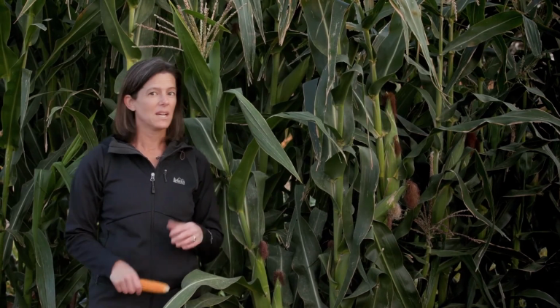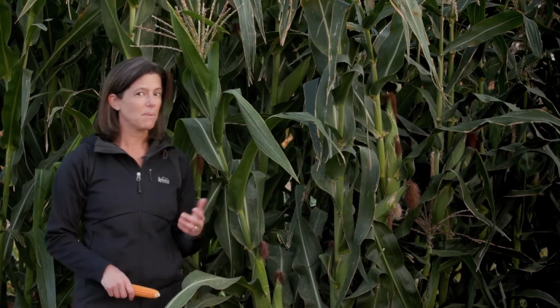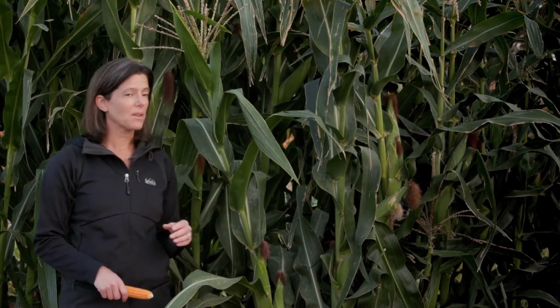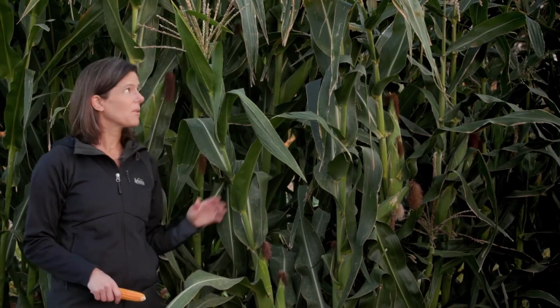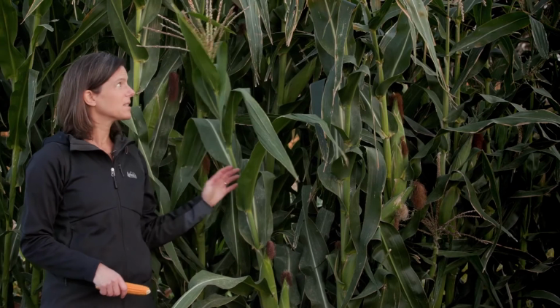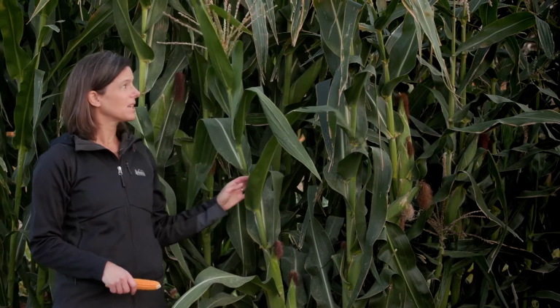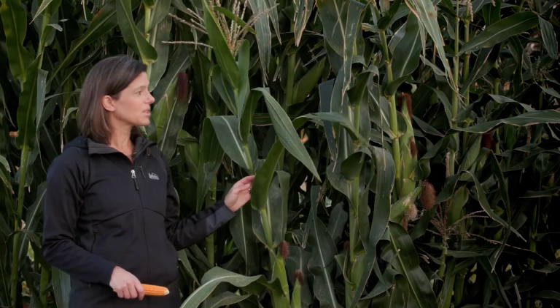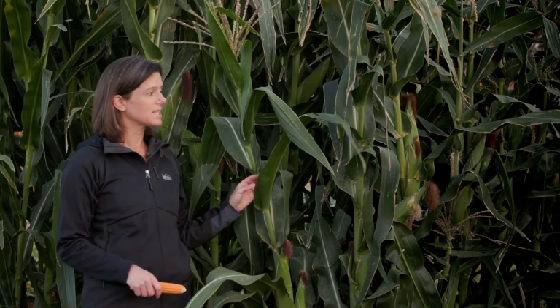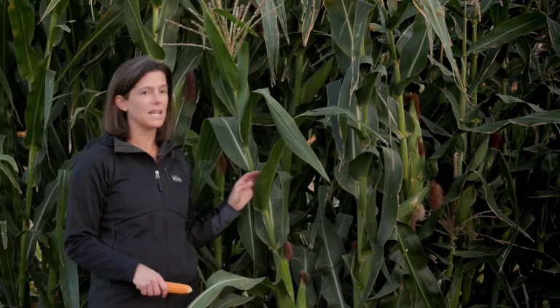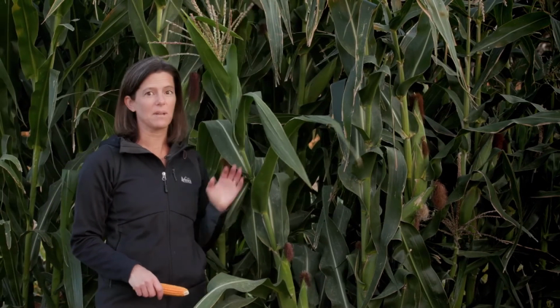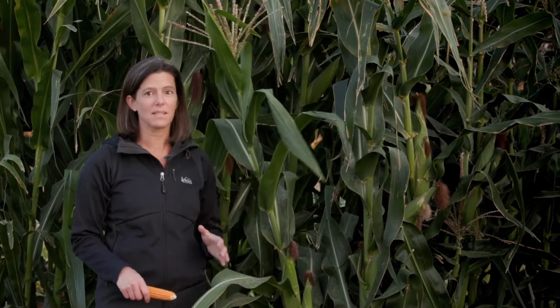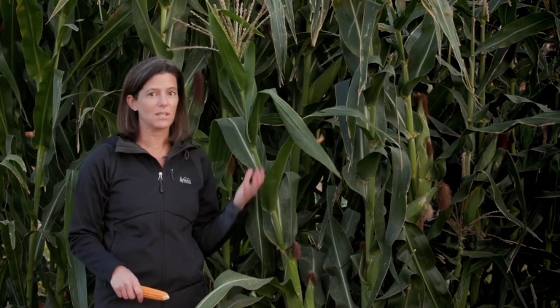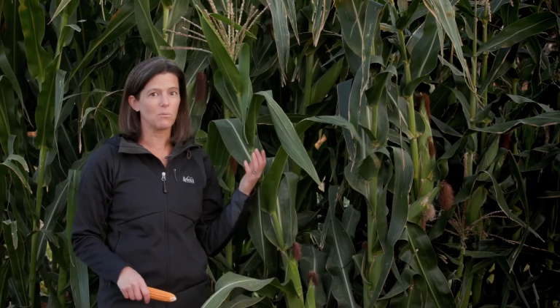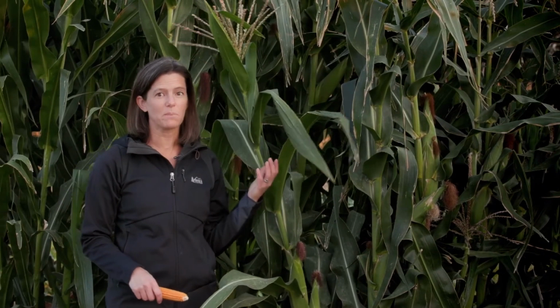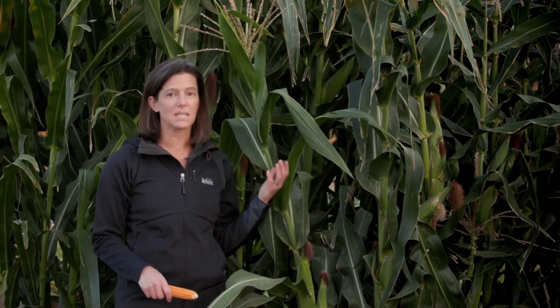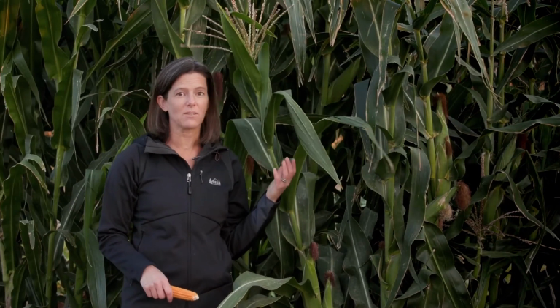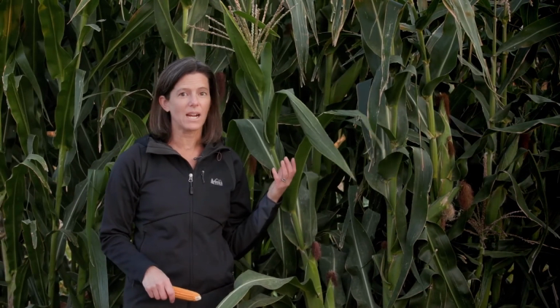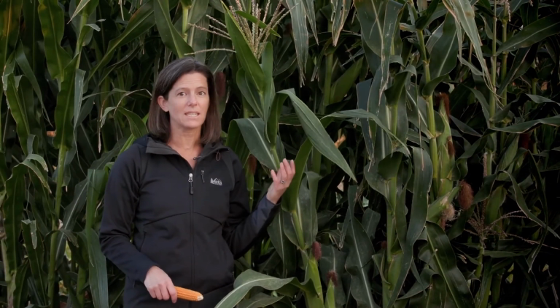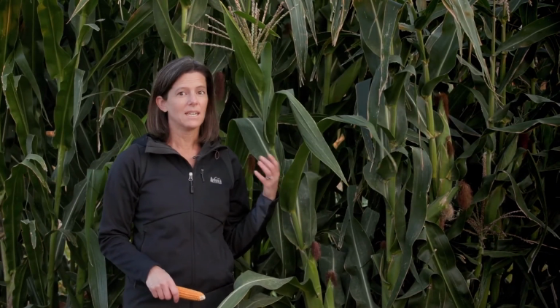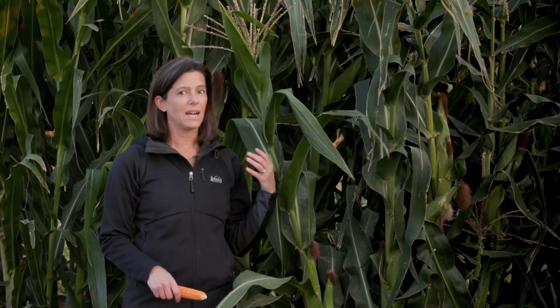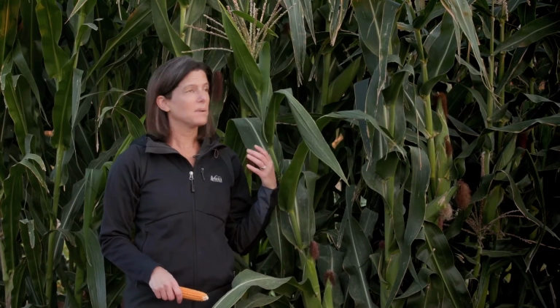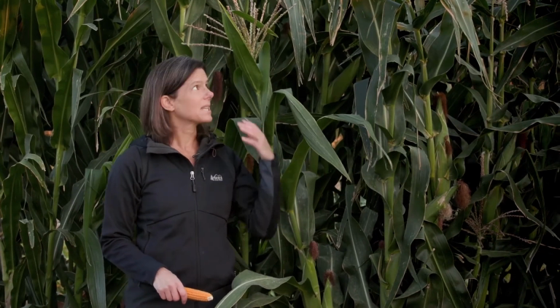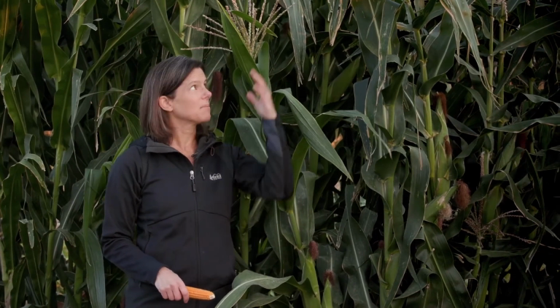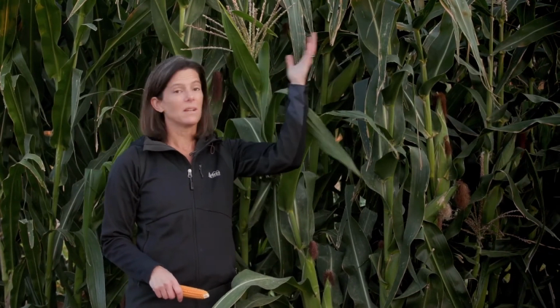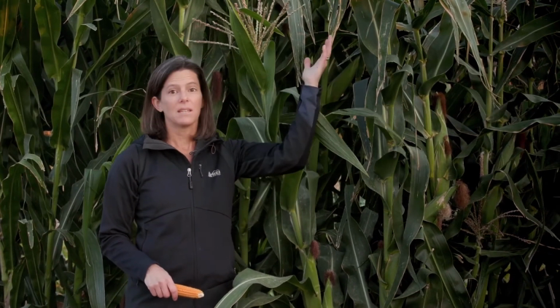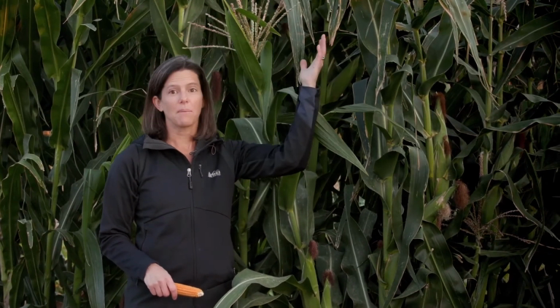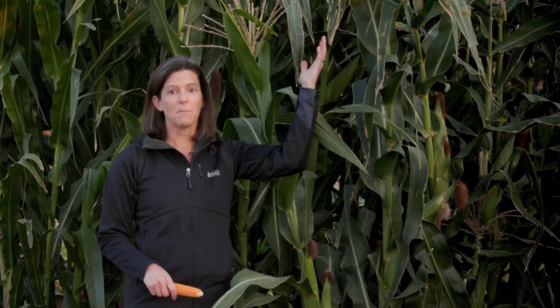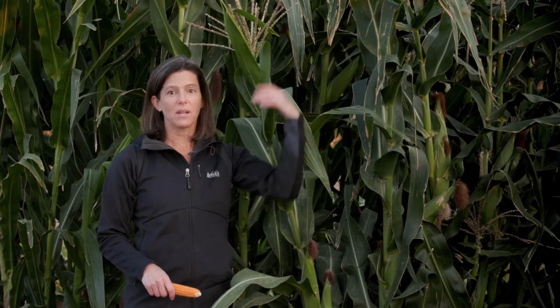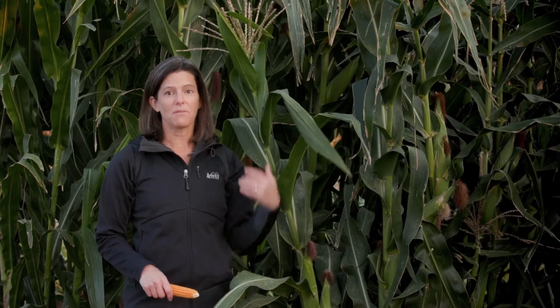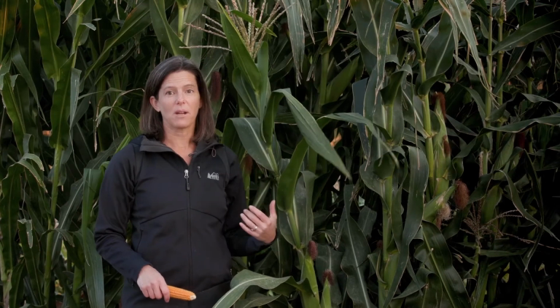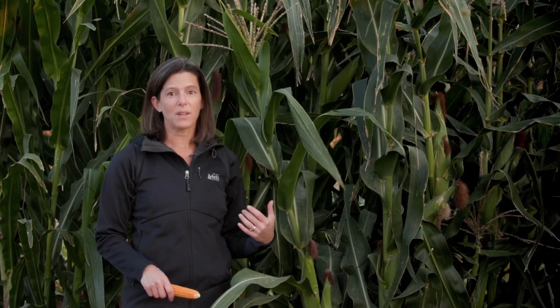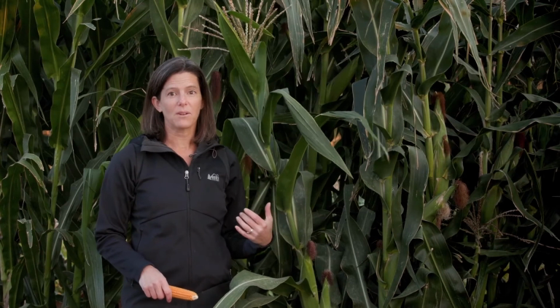But otherwise it looks the same. It is still a warm season grass with the same separate male and female flowers.